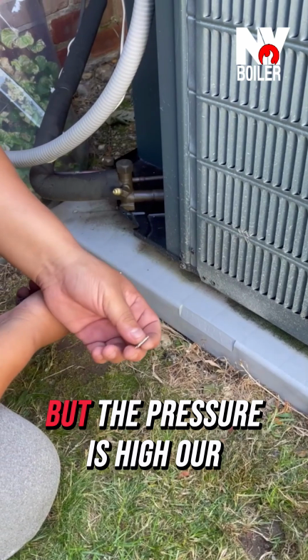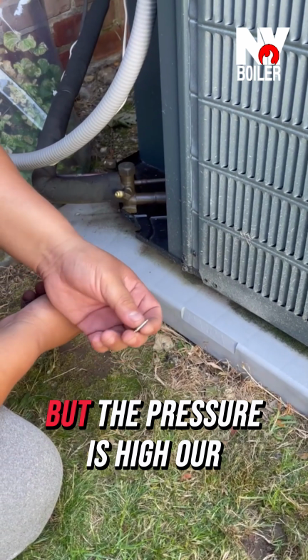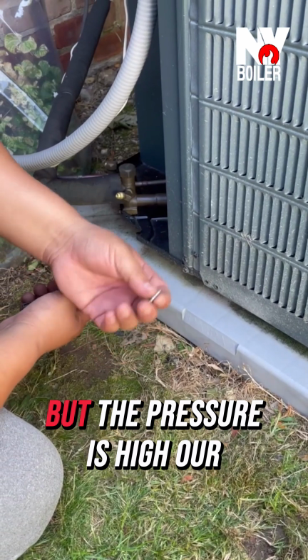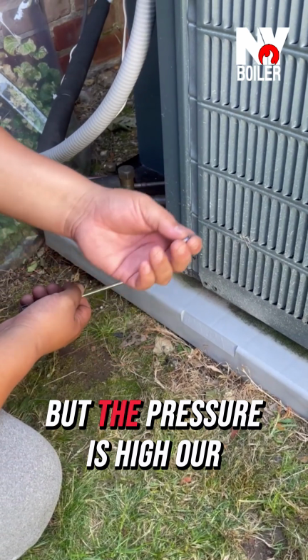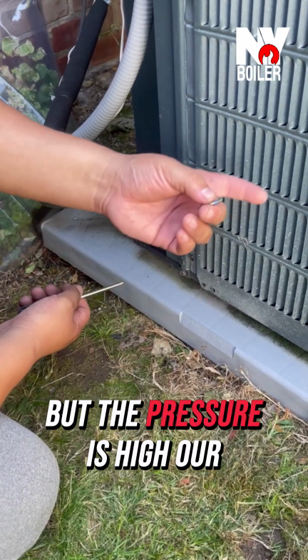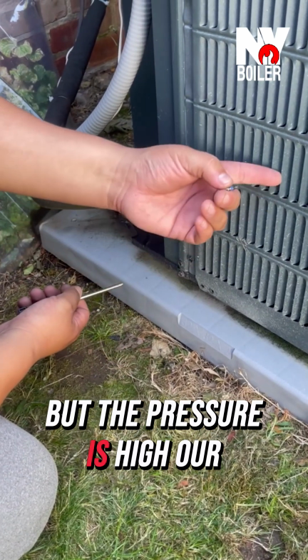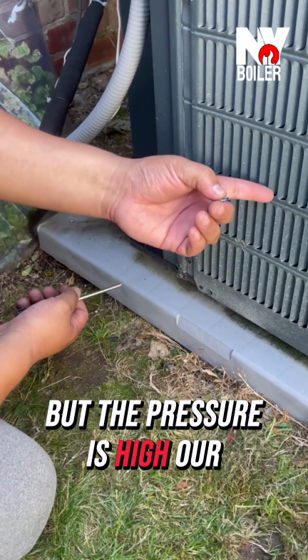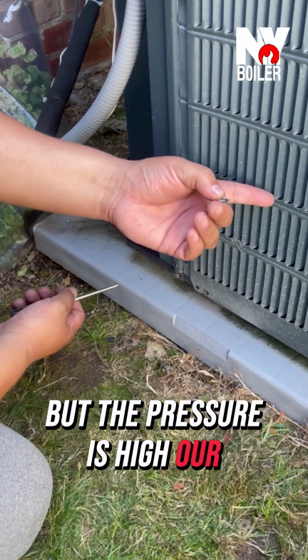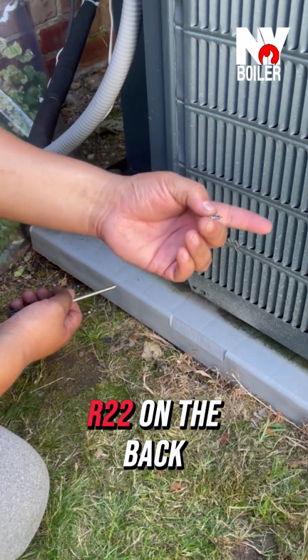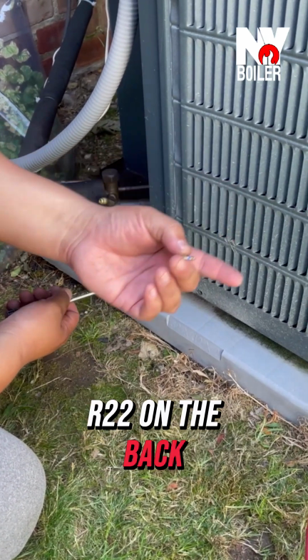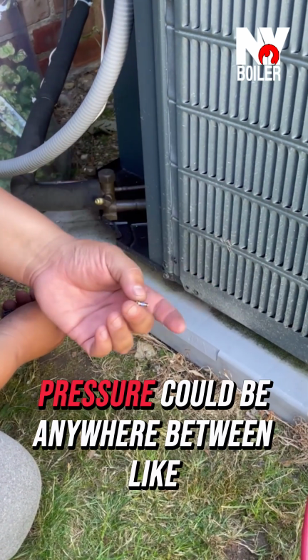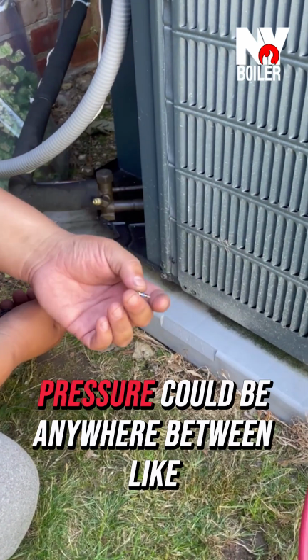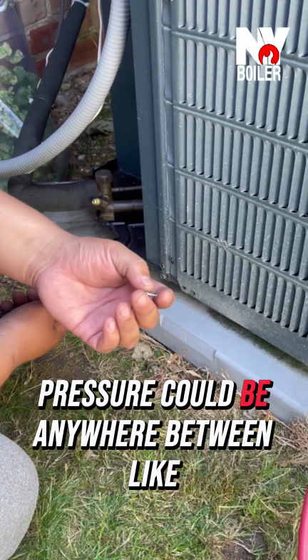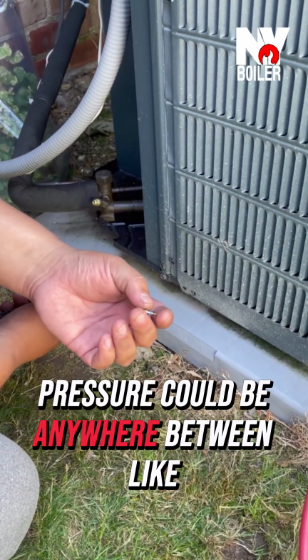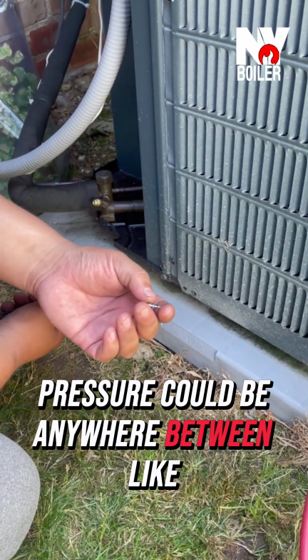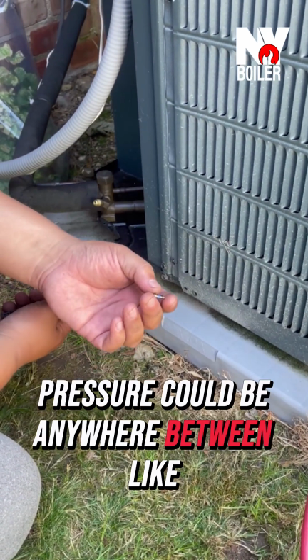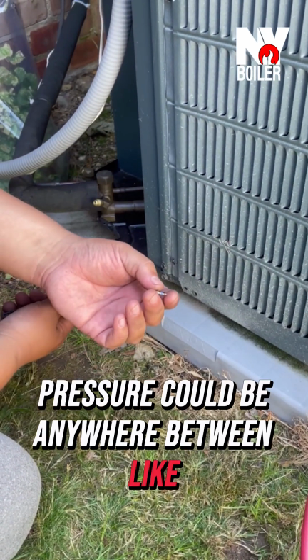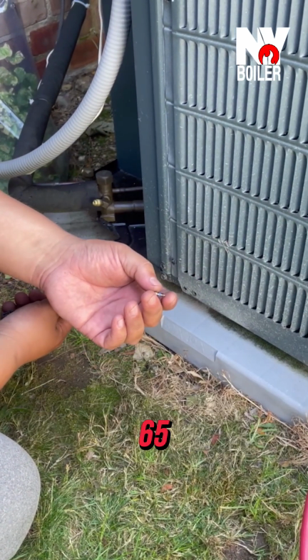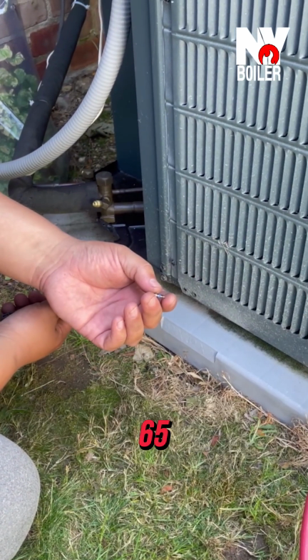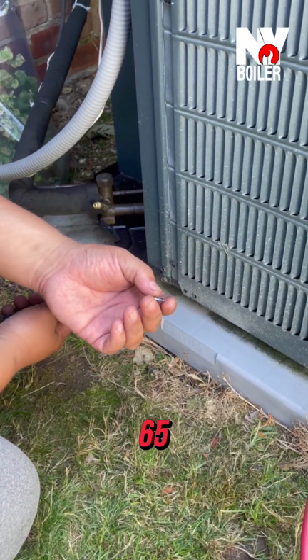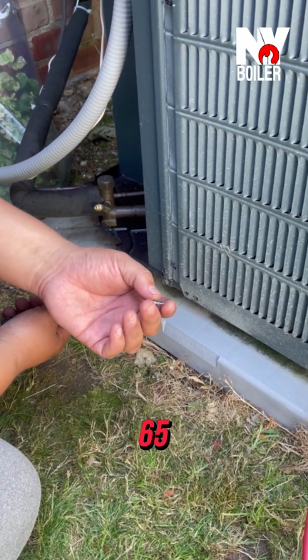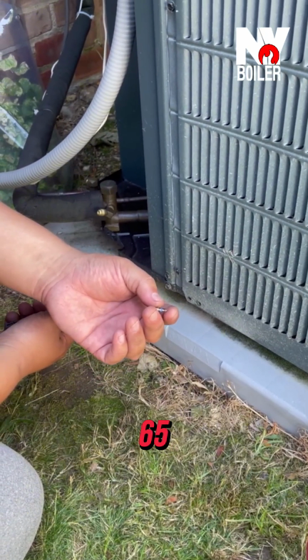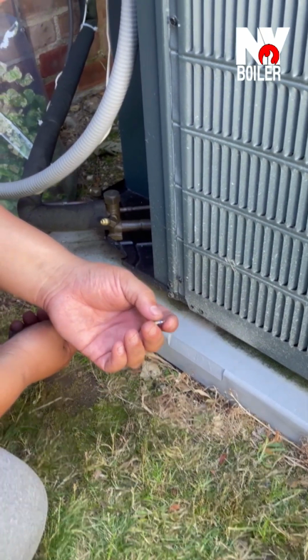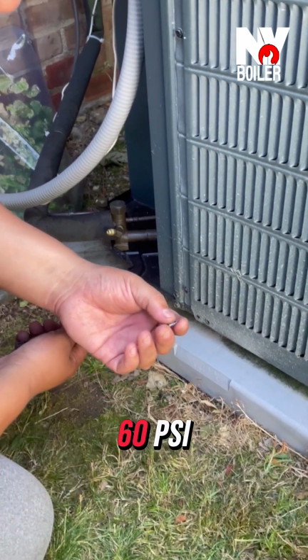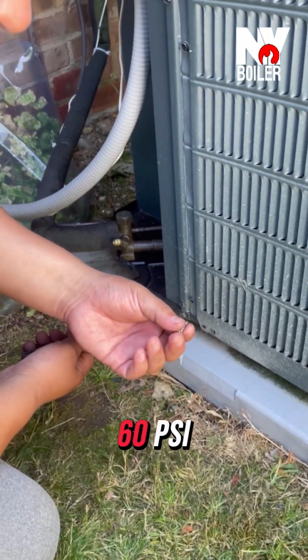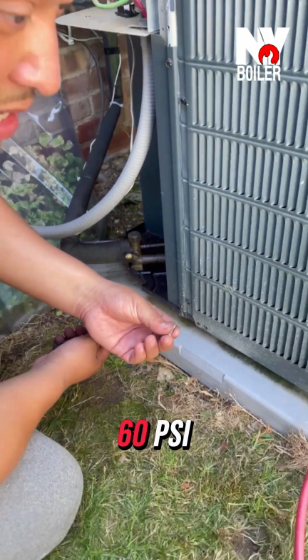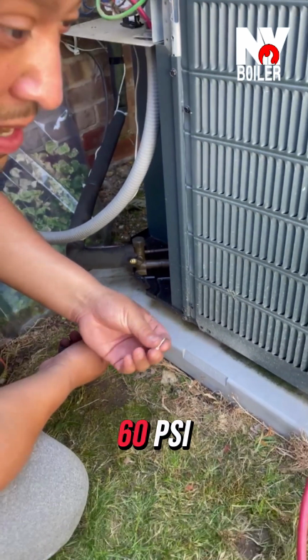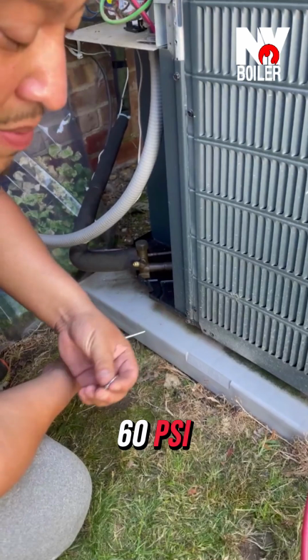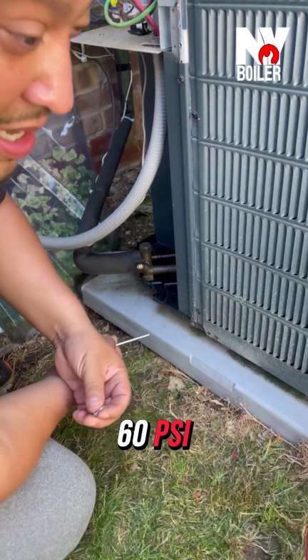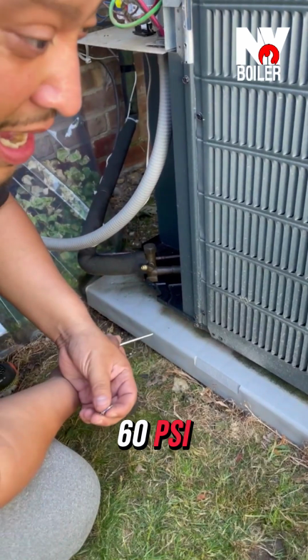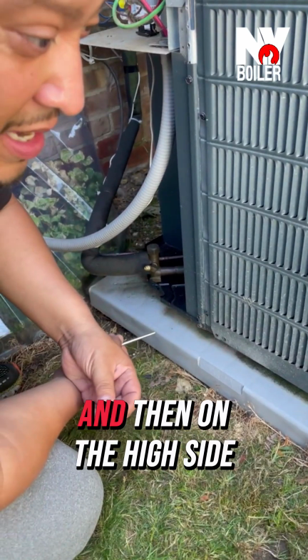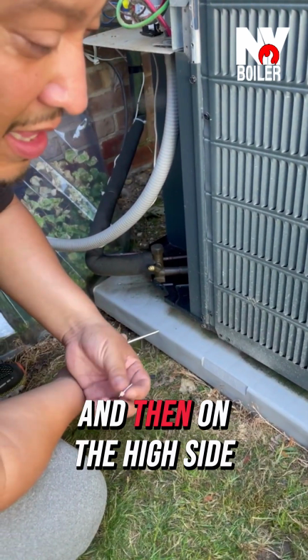The pressure is high in R22 — the back pressure could be anywhere between 60-65 PSIs, and on the high side pressure would be like 200-225.